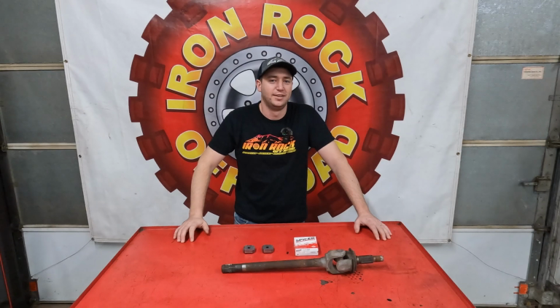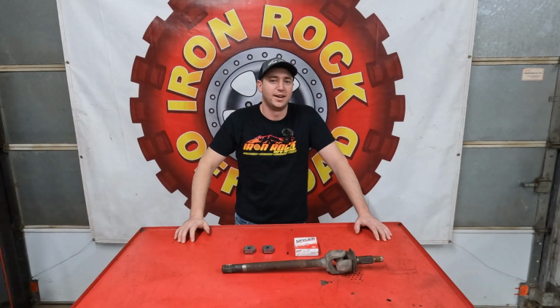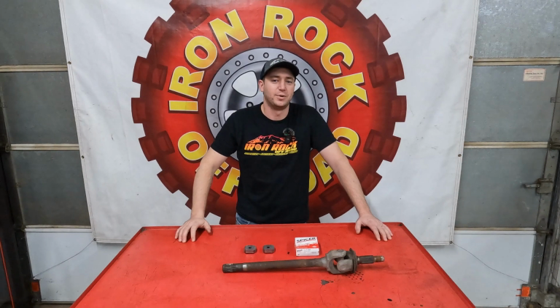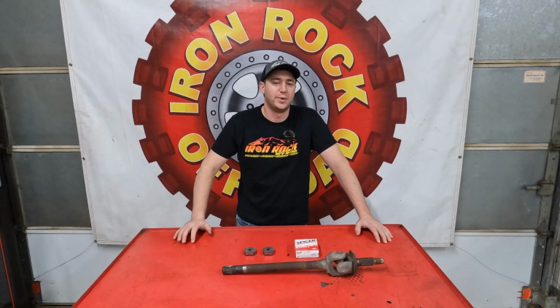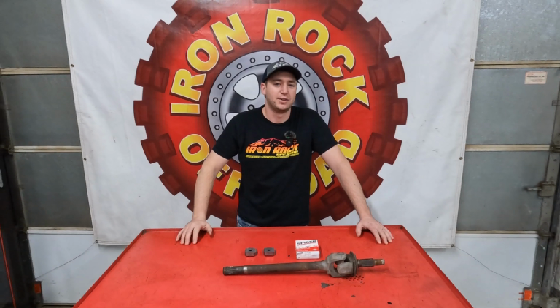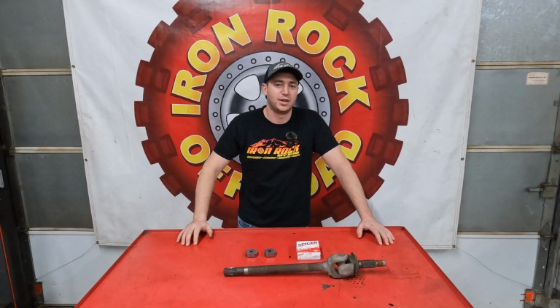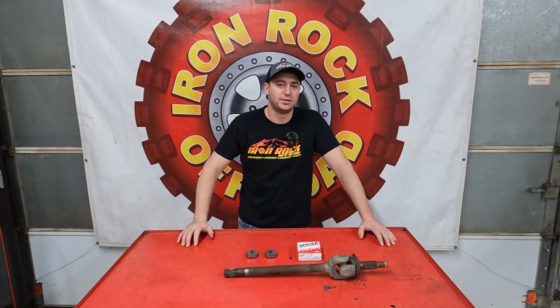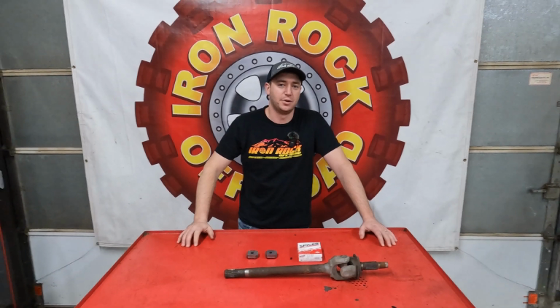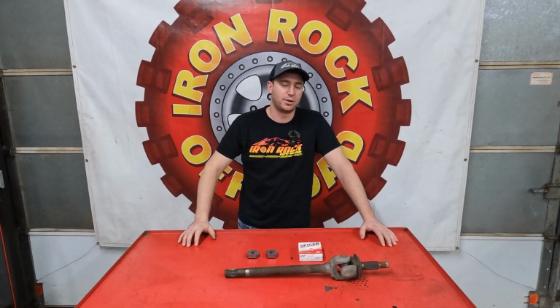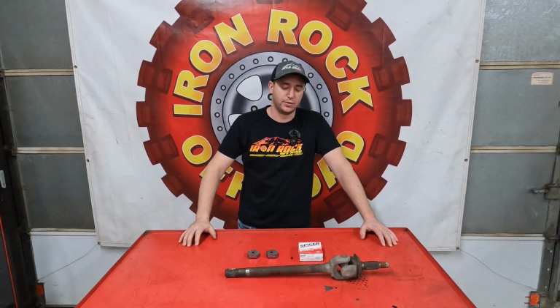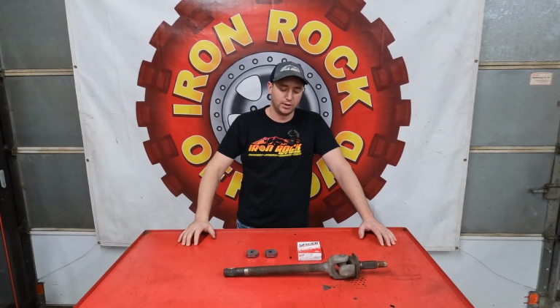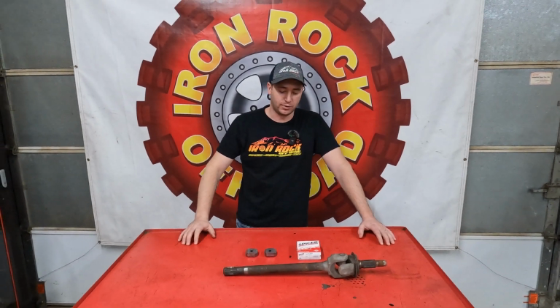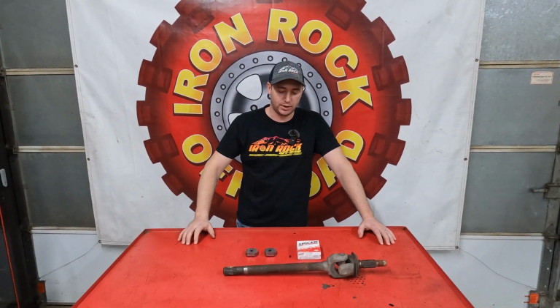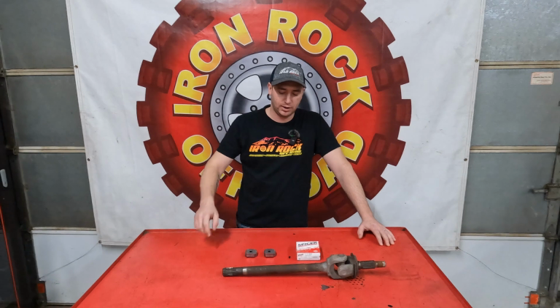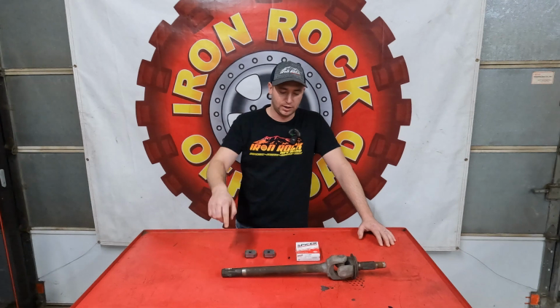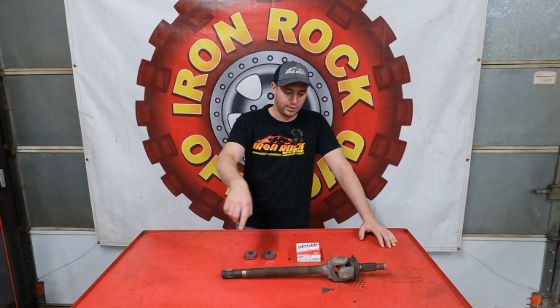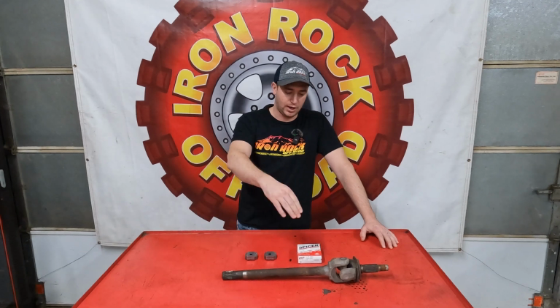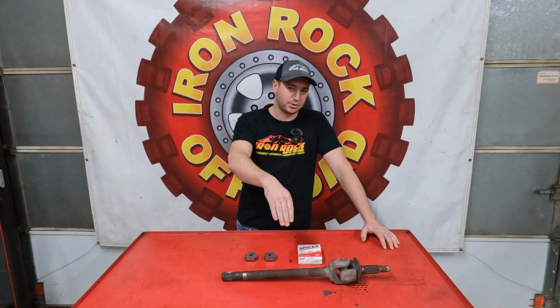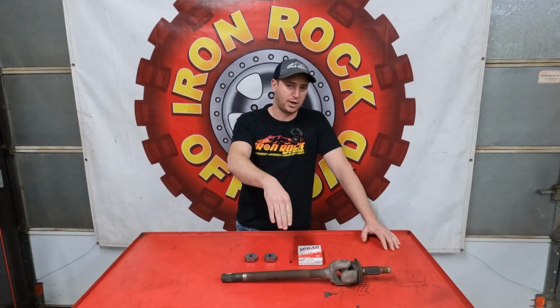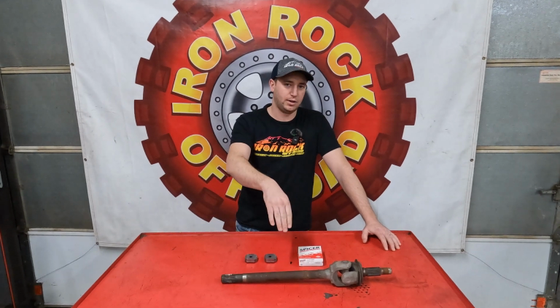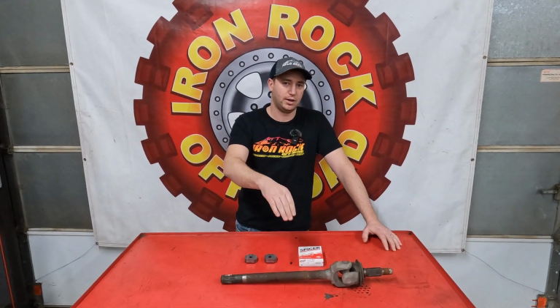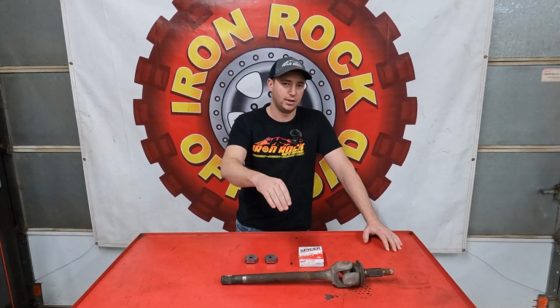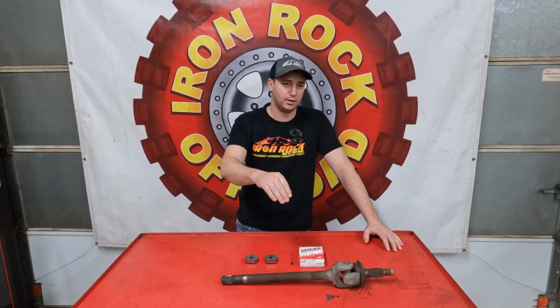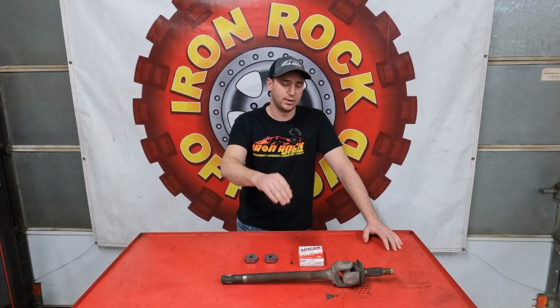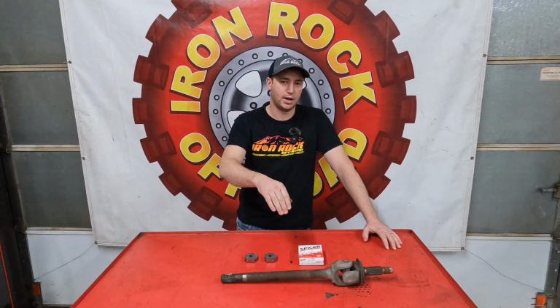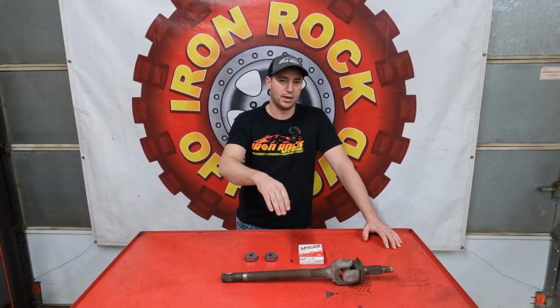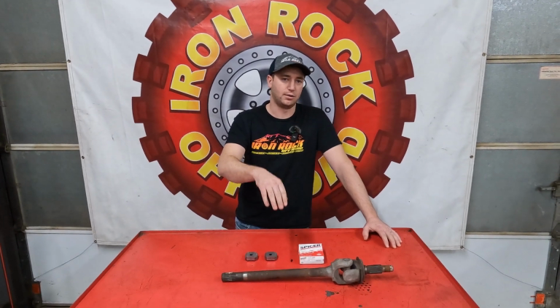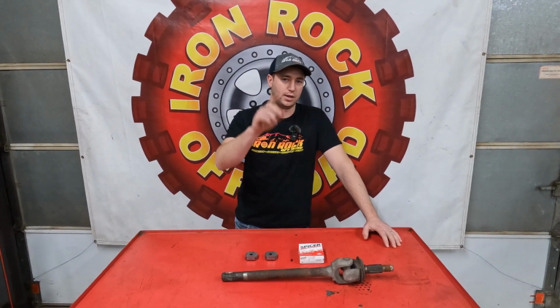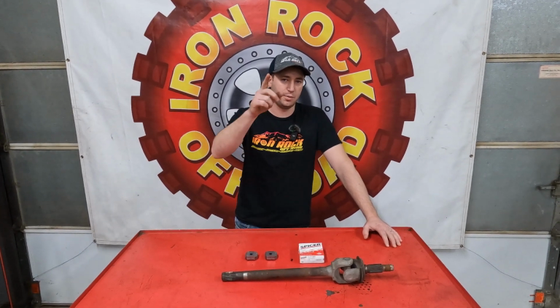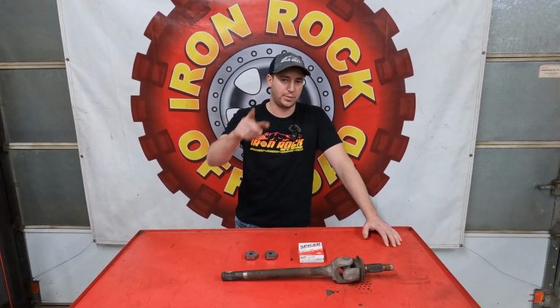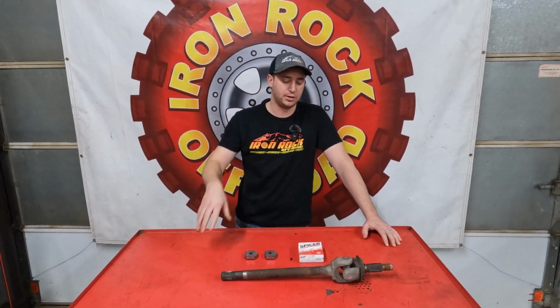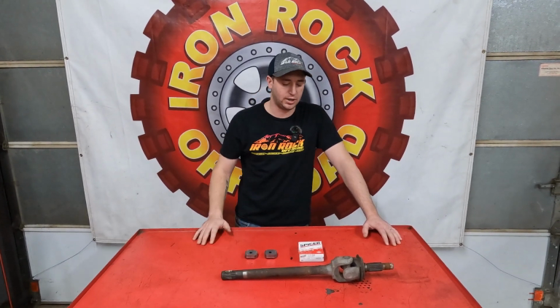Hey guys, welcome back to the channel. Today we got a quick video for you. We got an axle shaft here out of the stock Dana 30 that came out of my LJ.